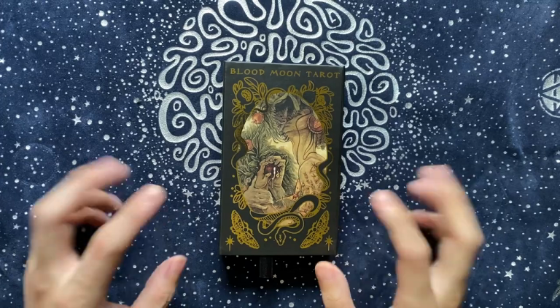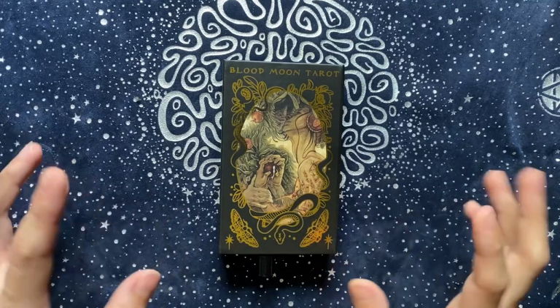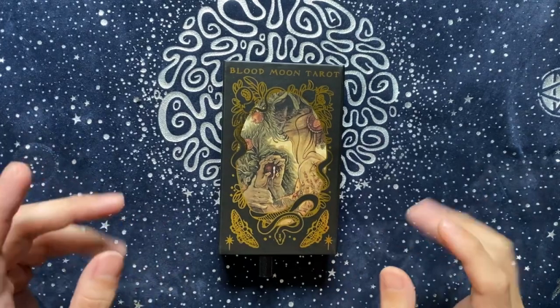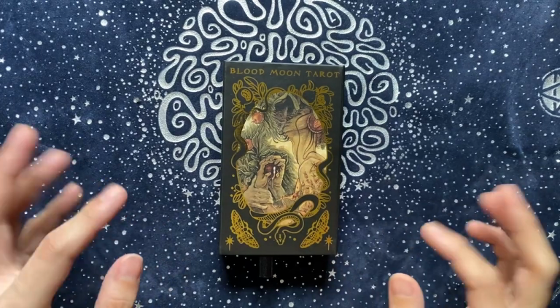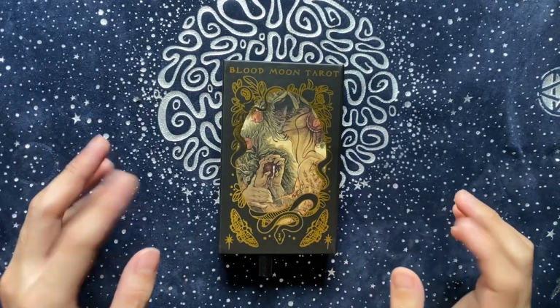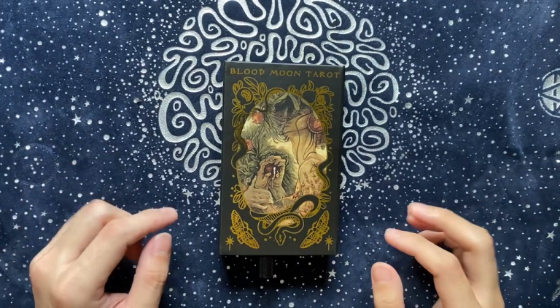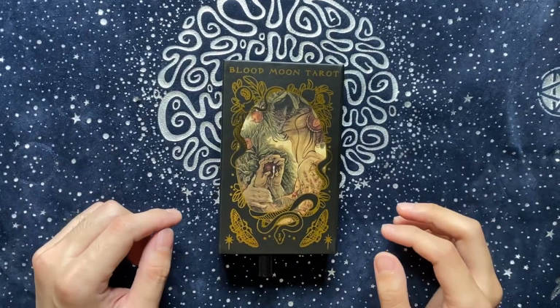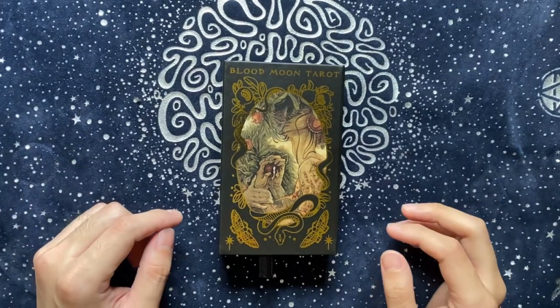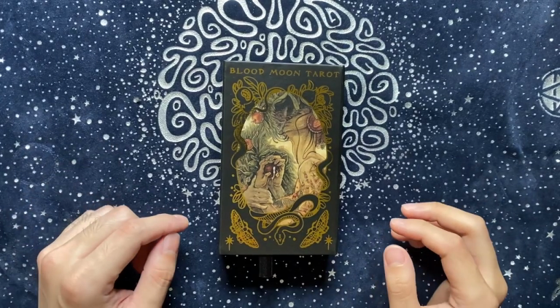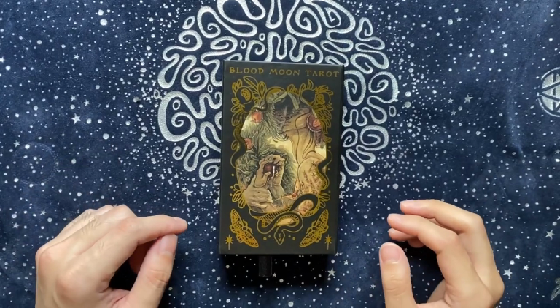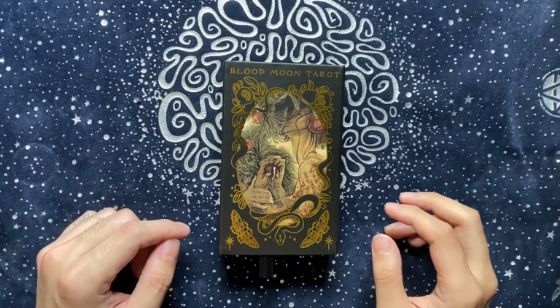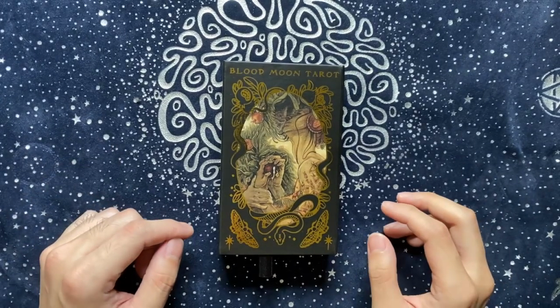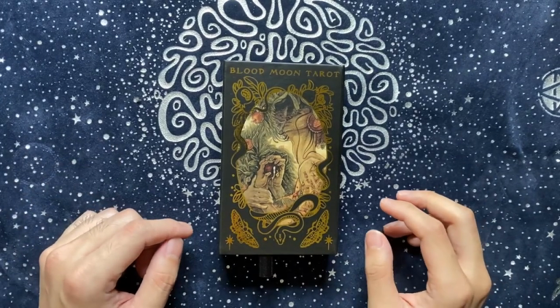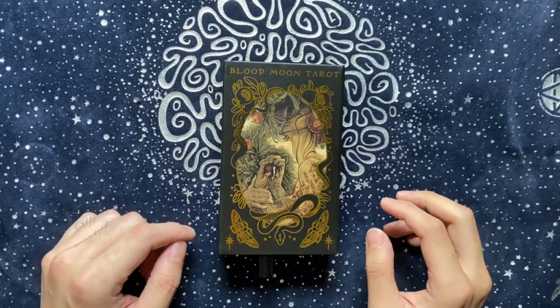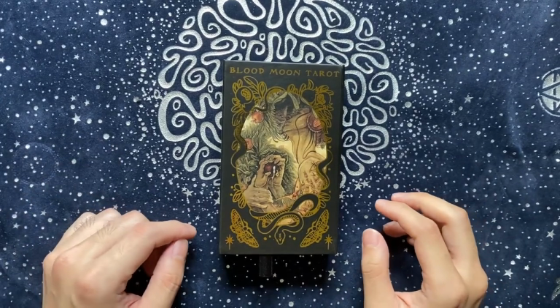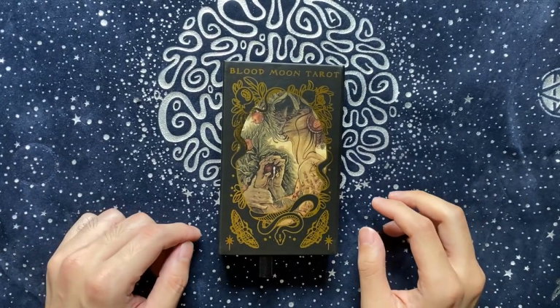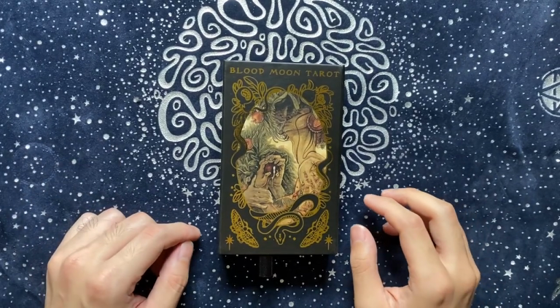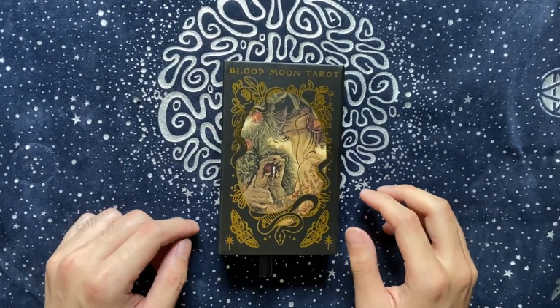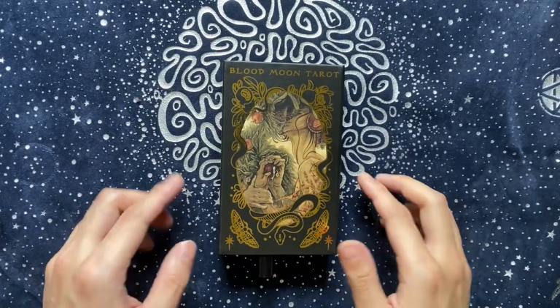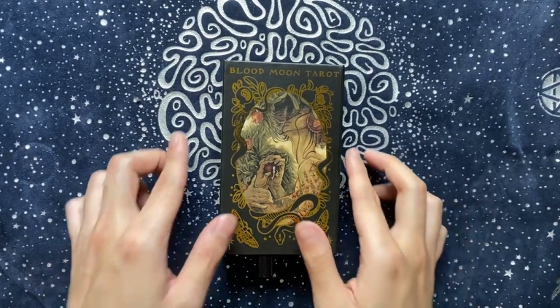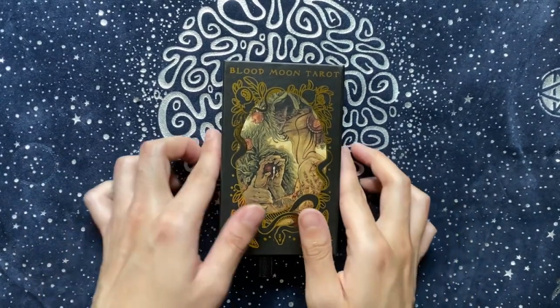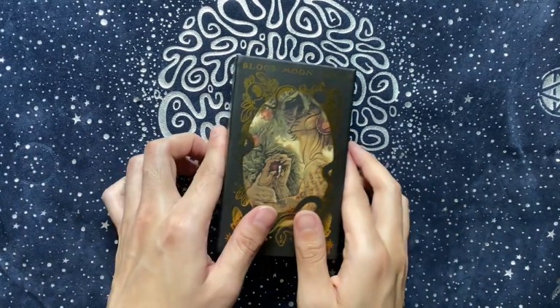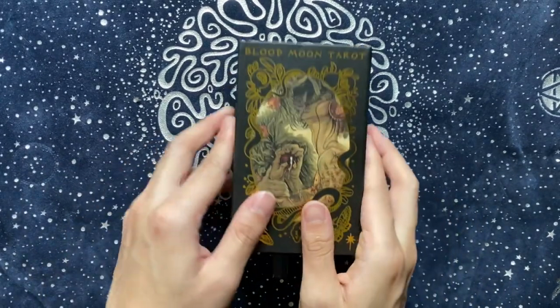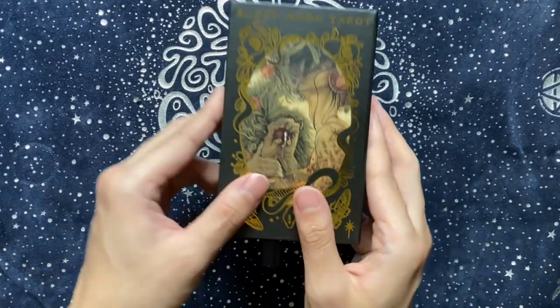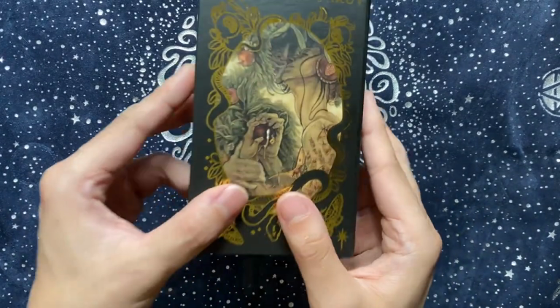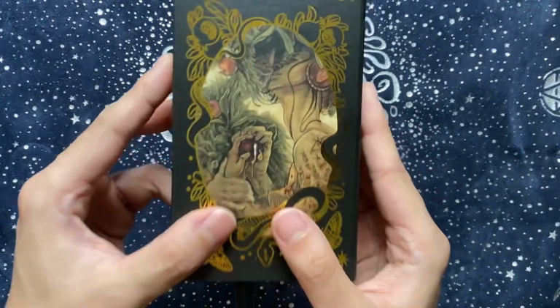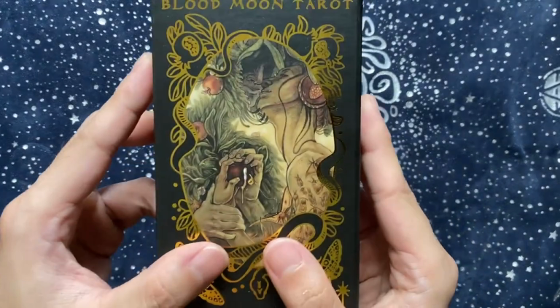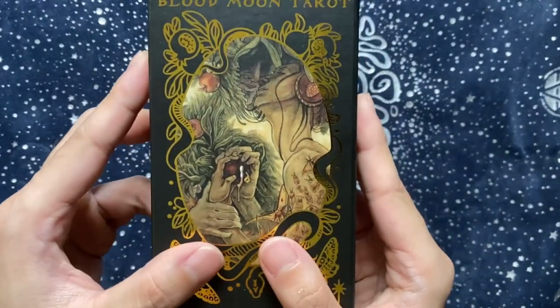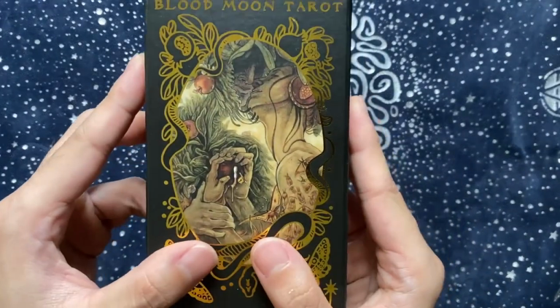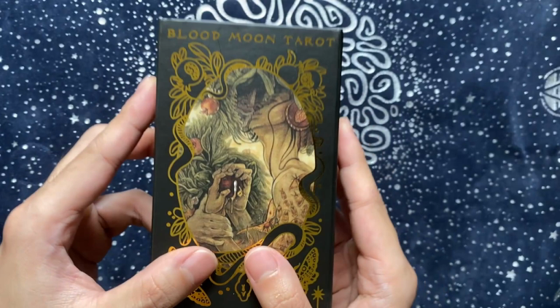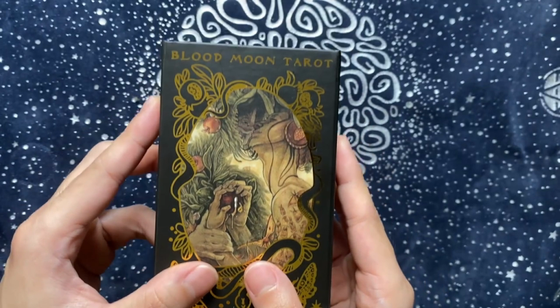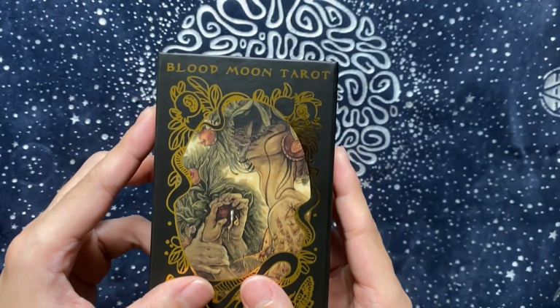Hi friends, welcome back to my channel. If you're new here, I'm Casper the Boy Diviner and I wanted to show you the Blood Moon Tarot today.